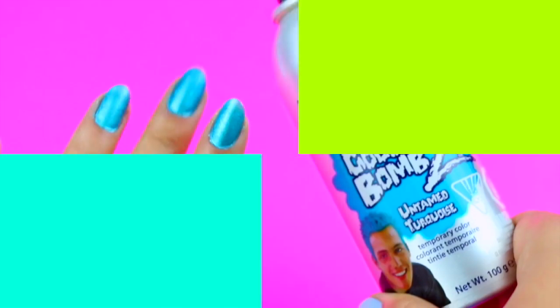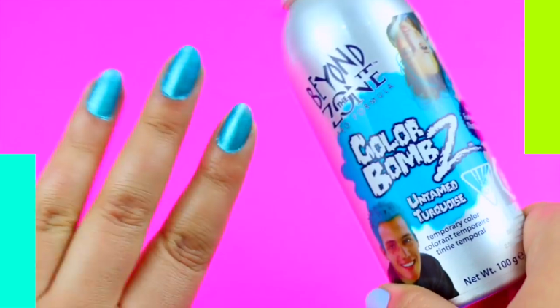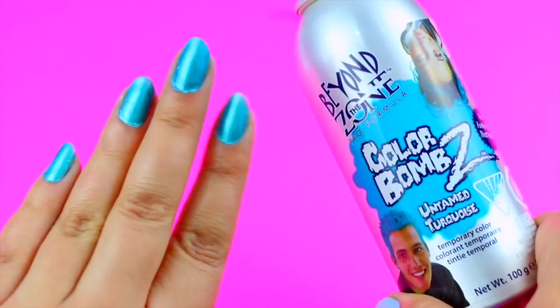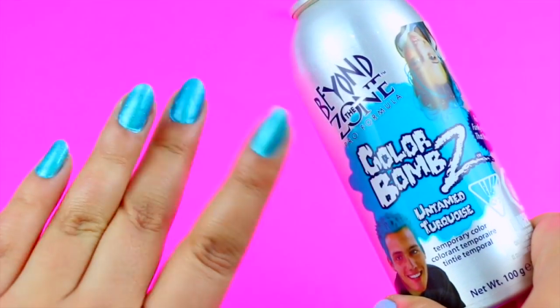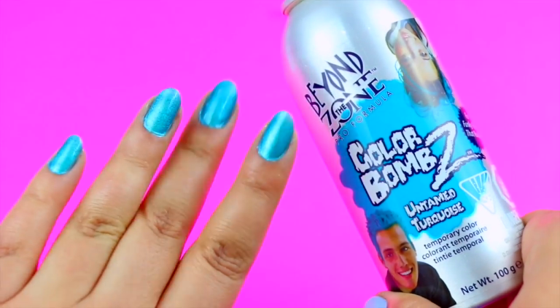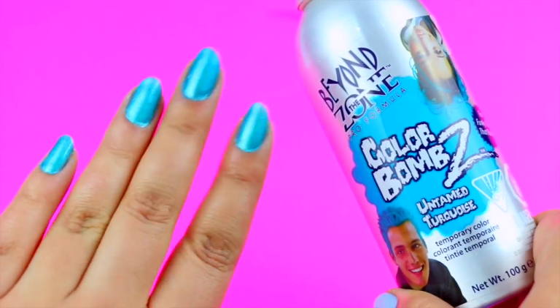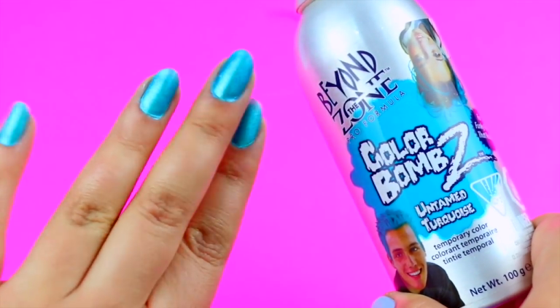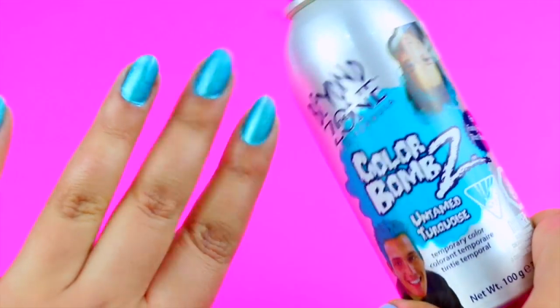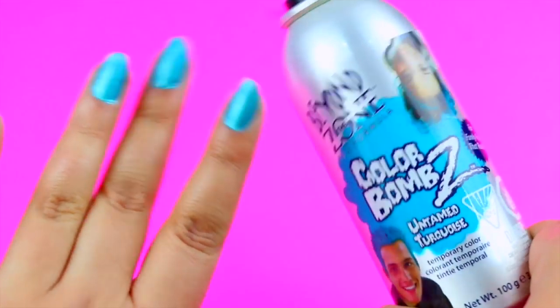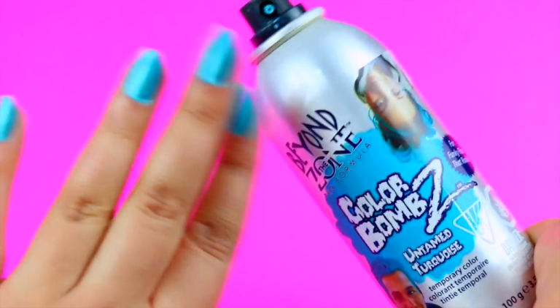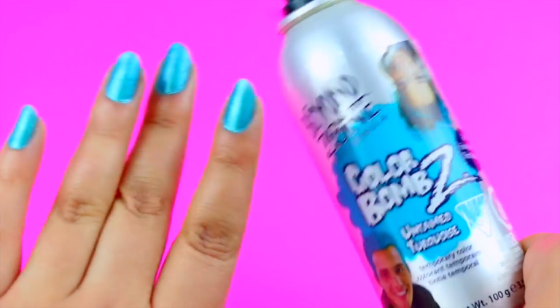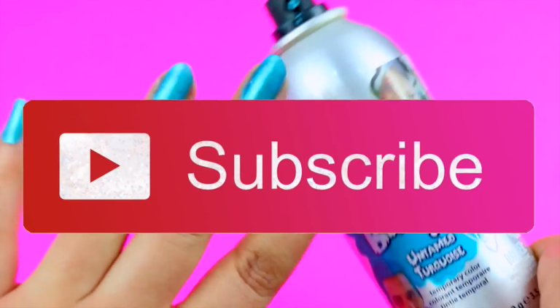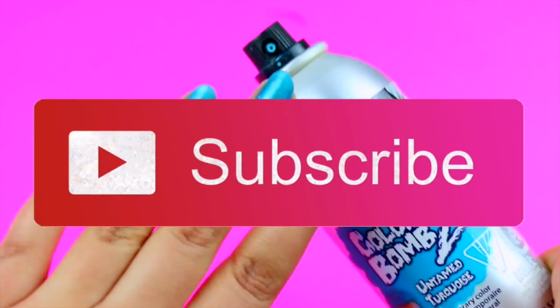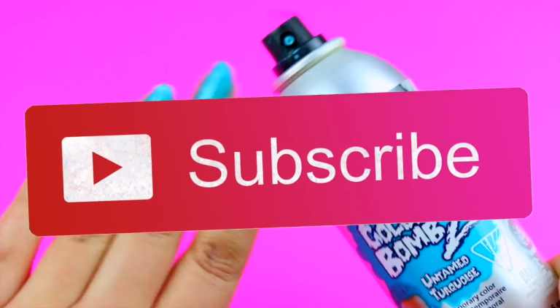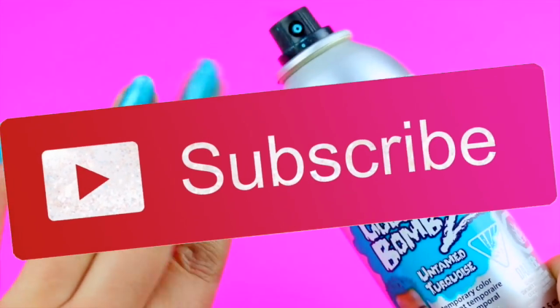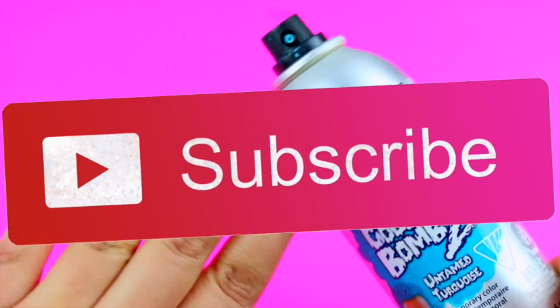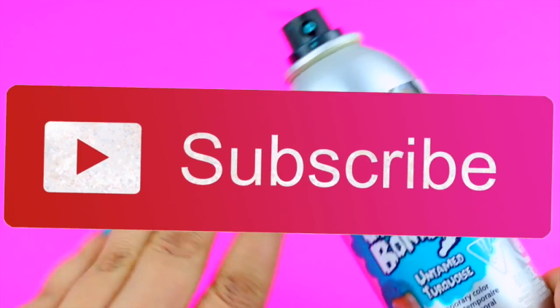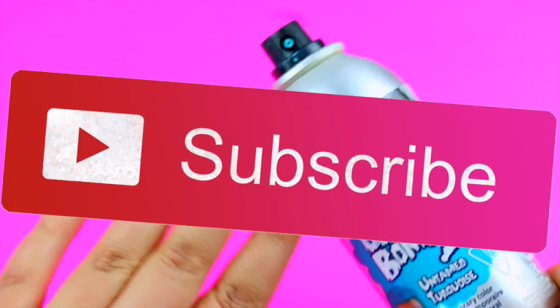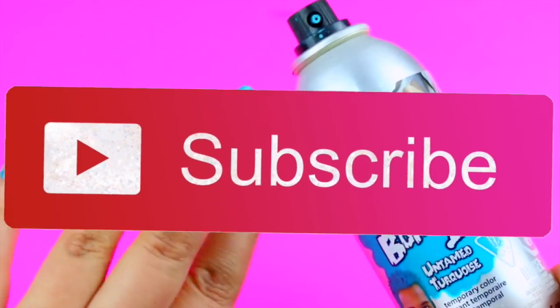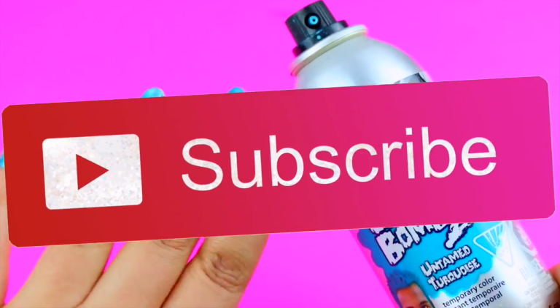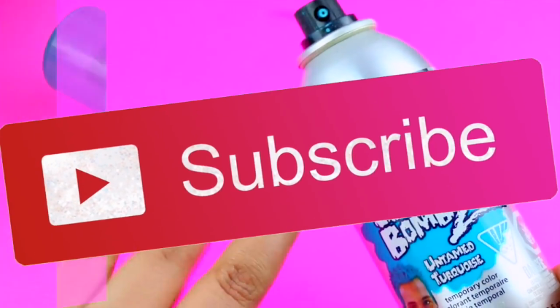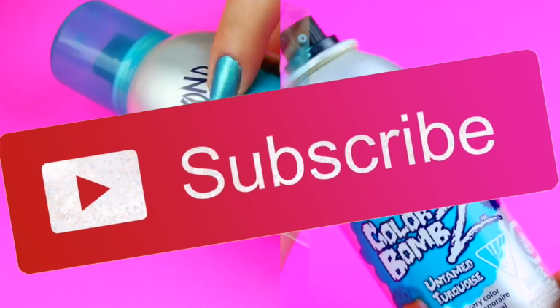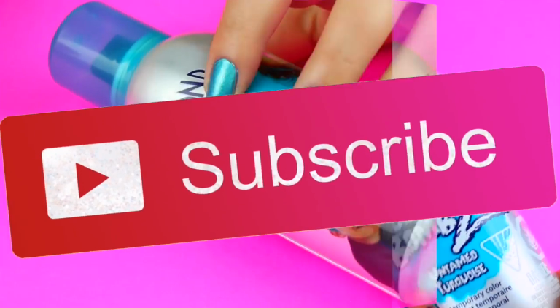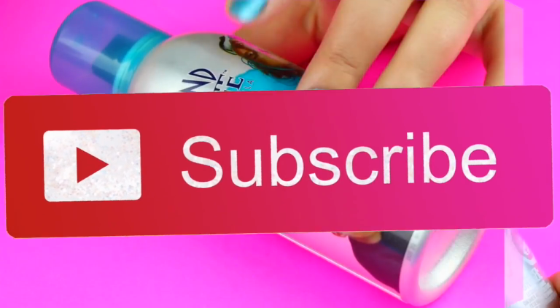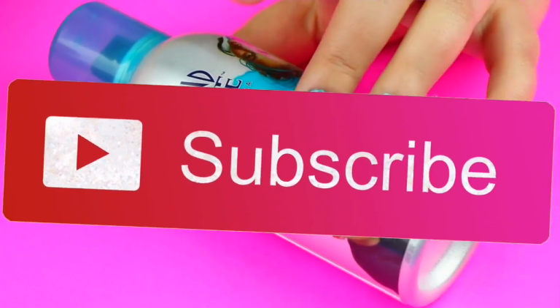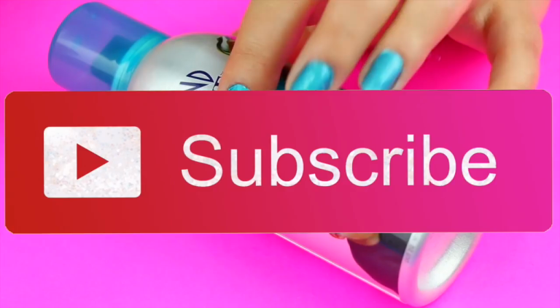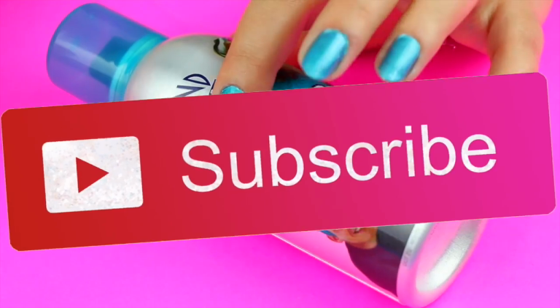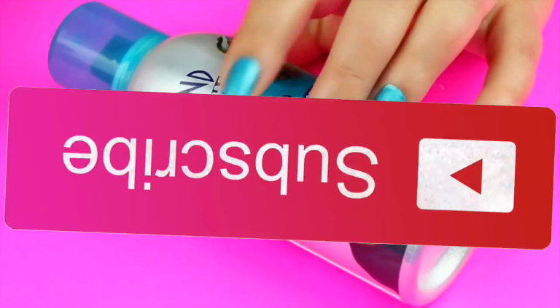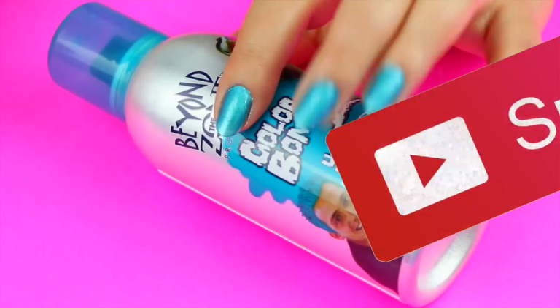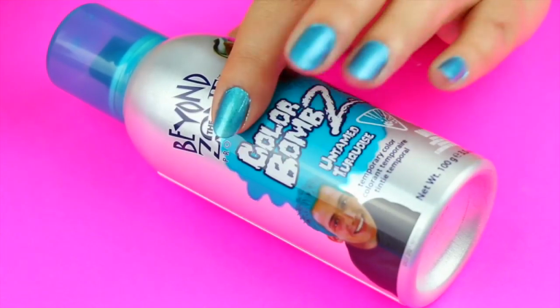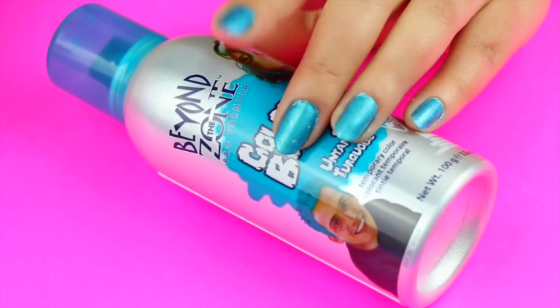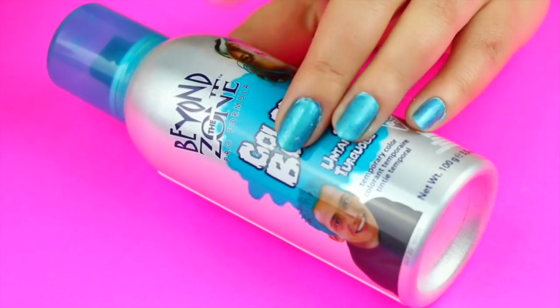I really hope you like this nail hack that I came up with. Please subscribe if you aren't already, and I will see you in my next video — bye!